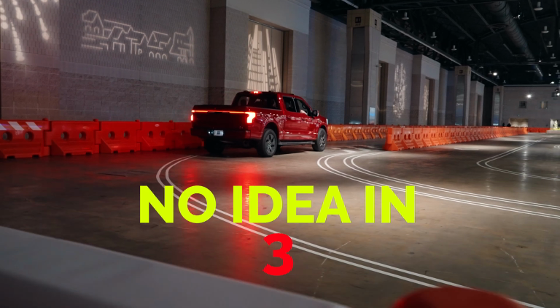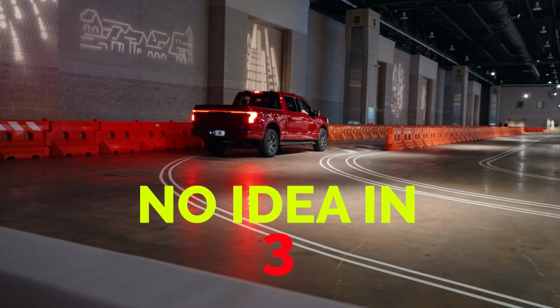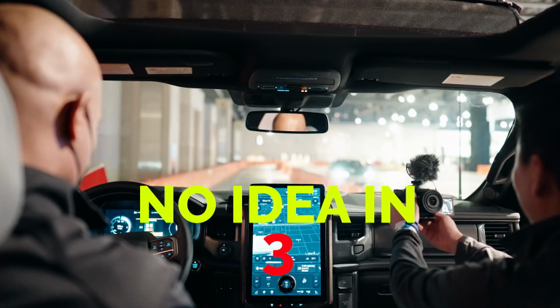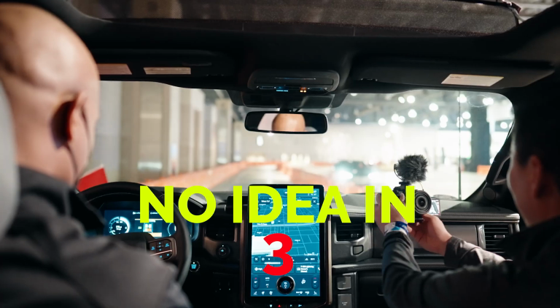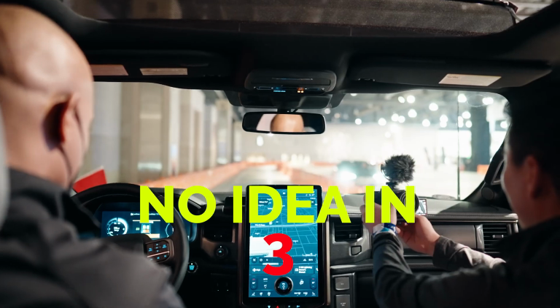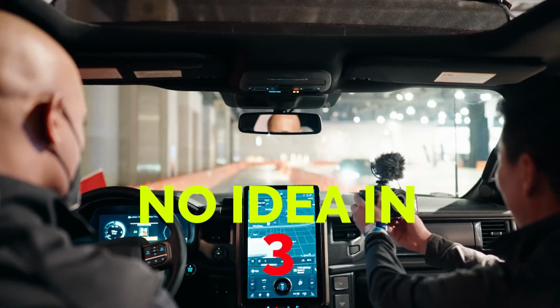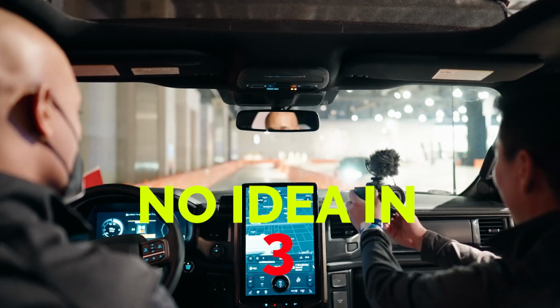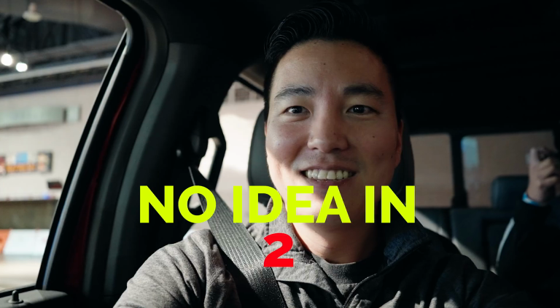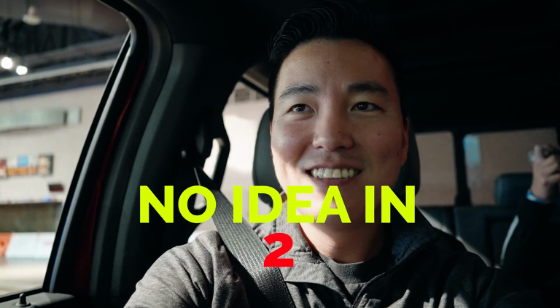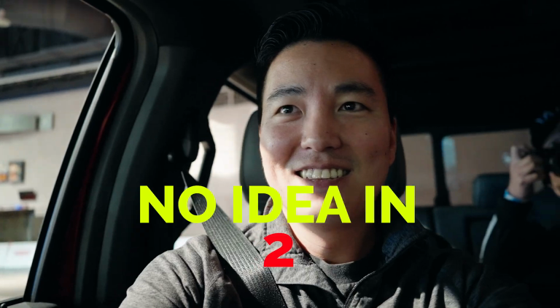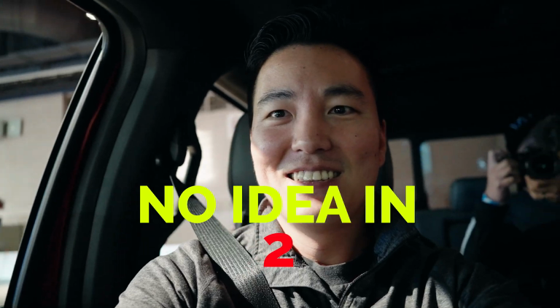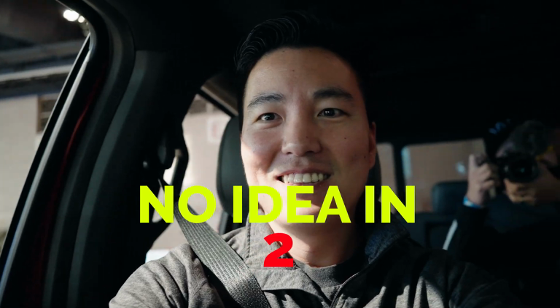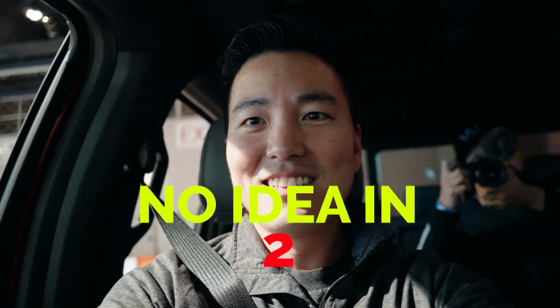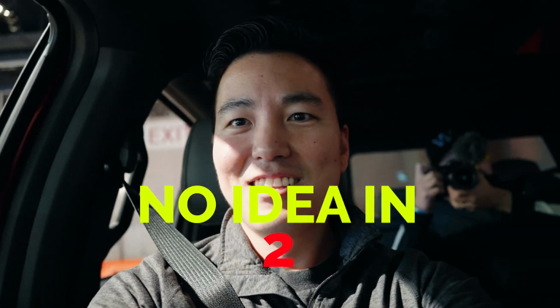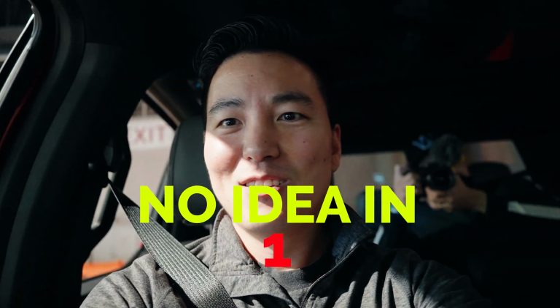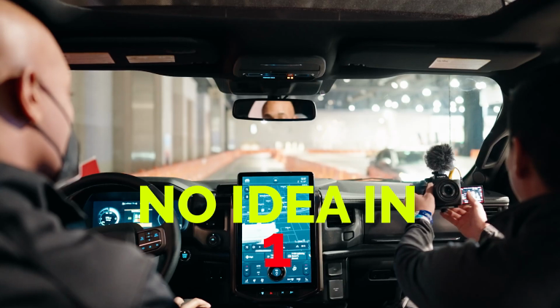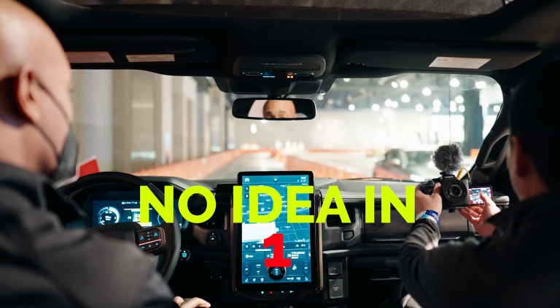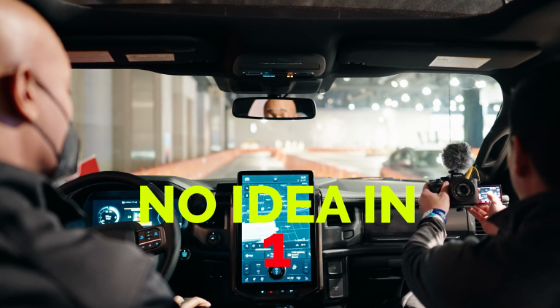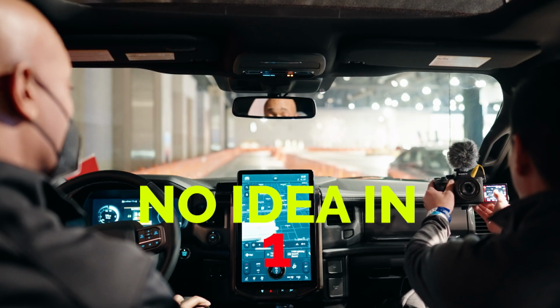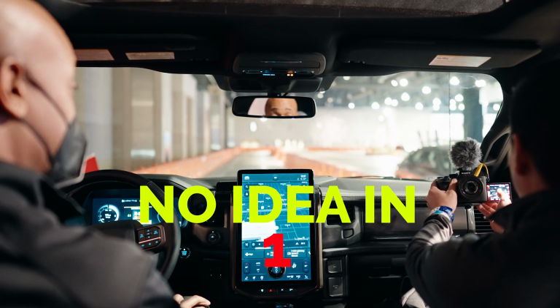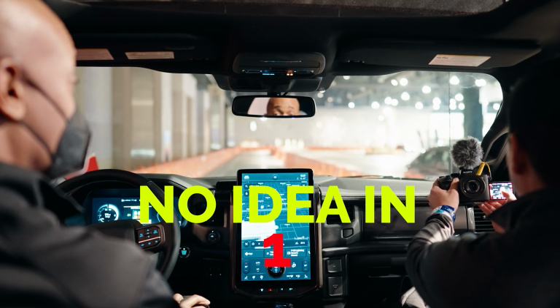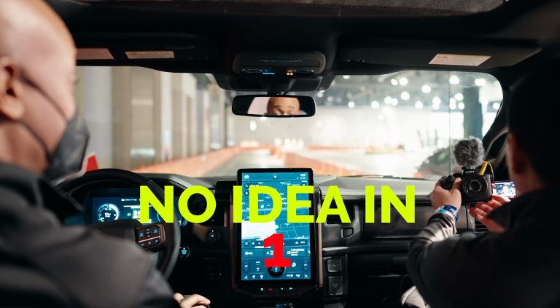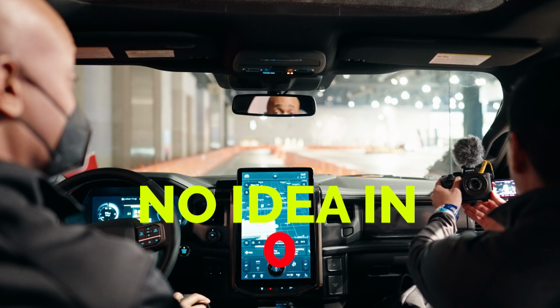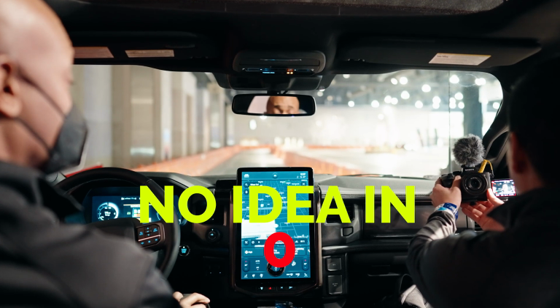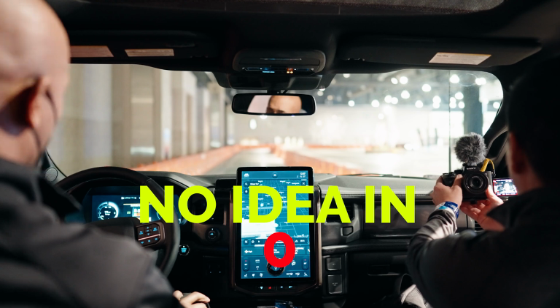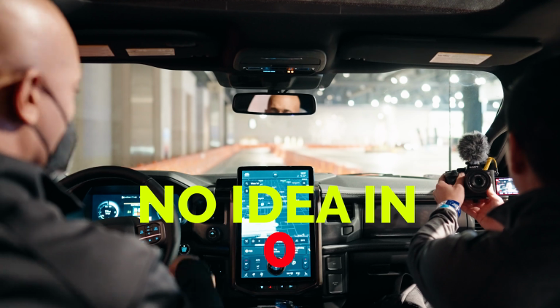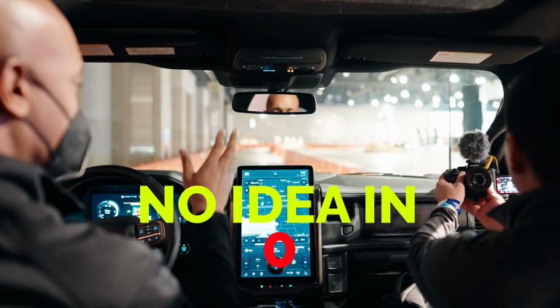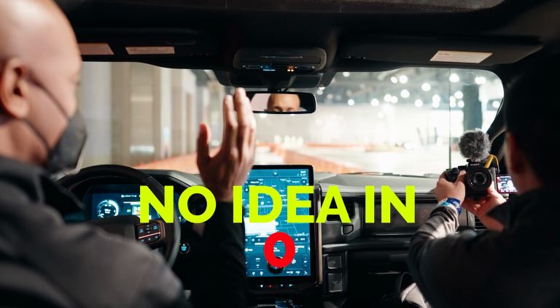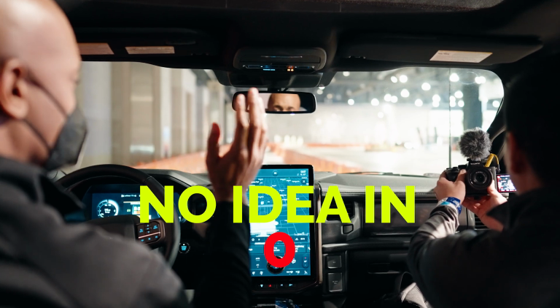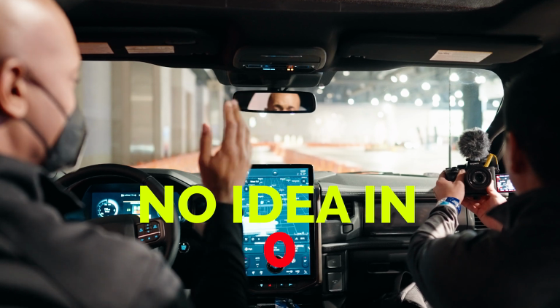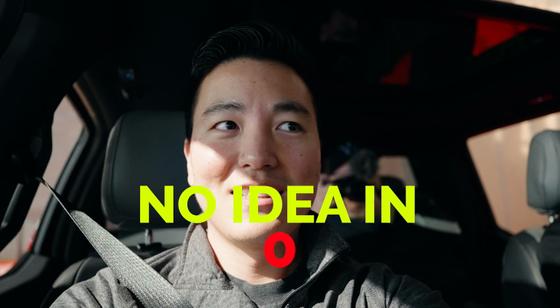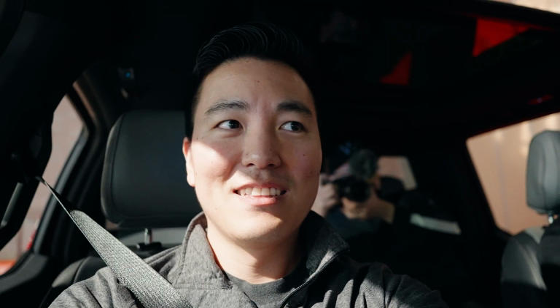How long is it going to last you, the truck? Can you drive the whole day? The whole day without a charge.